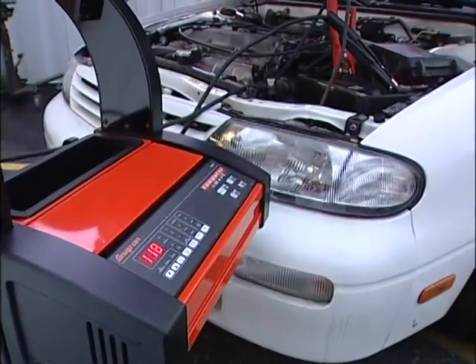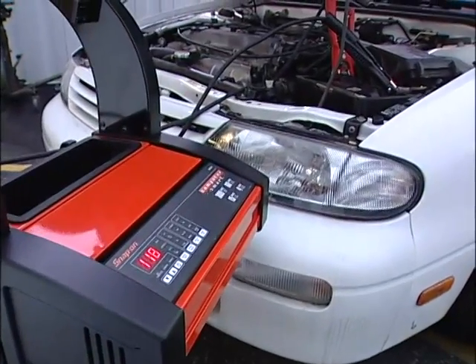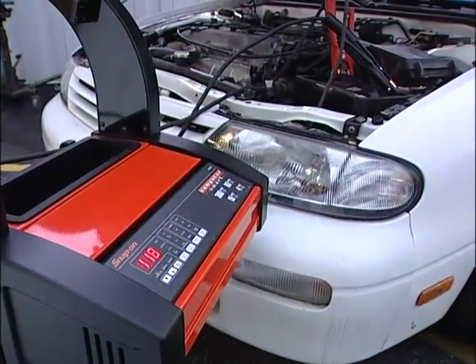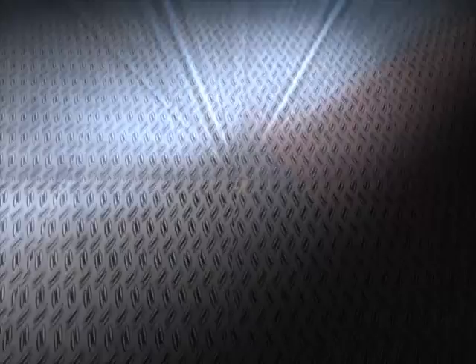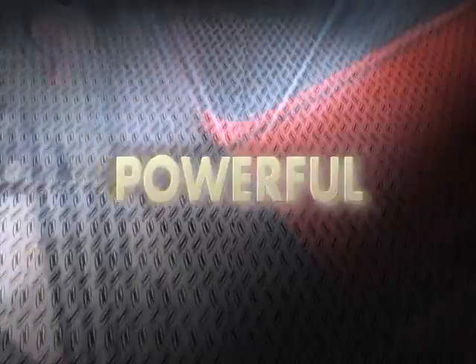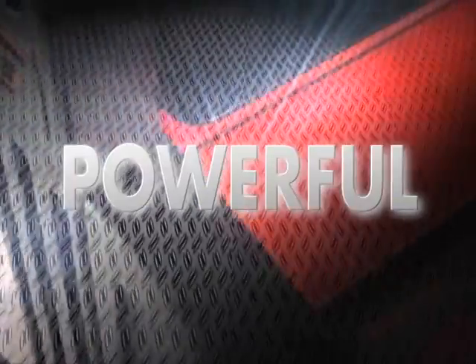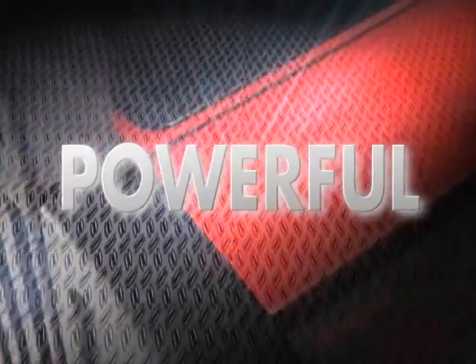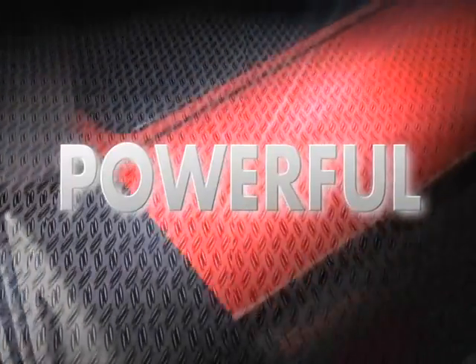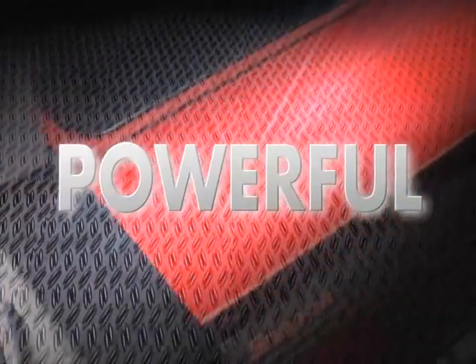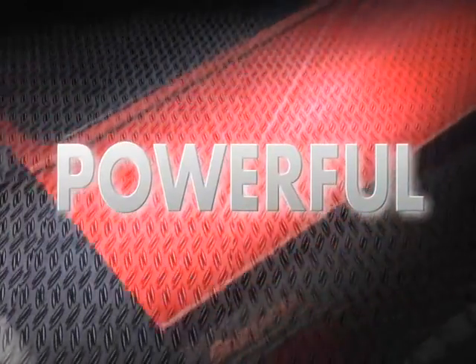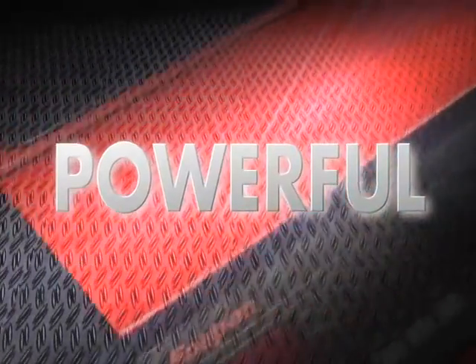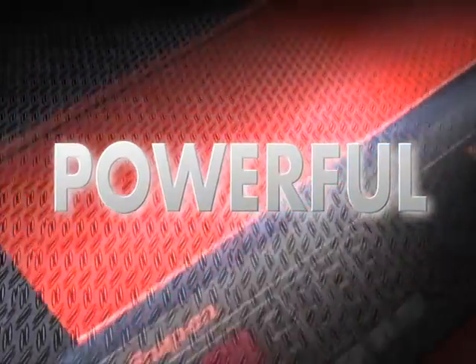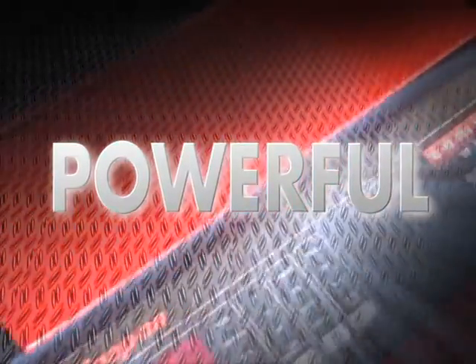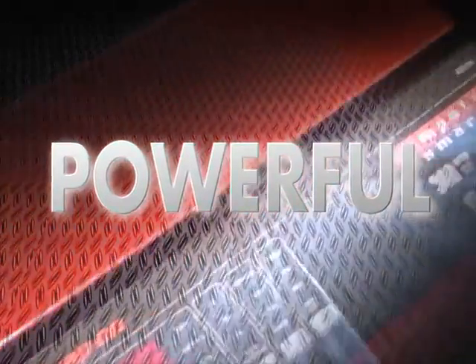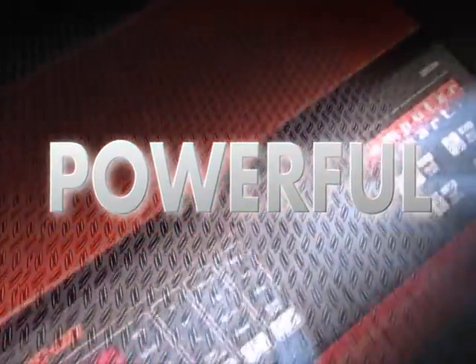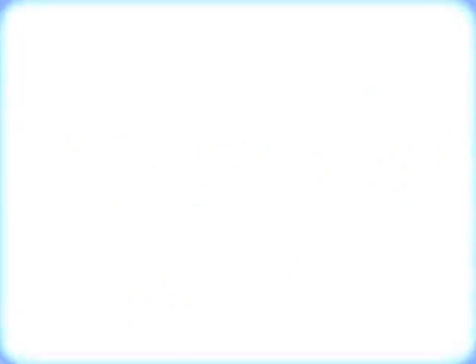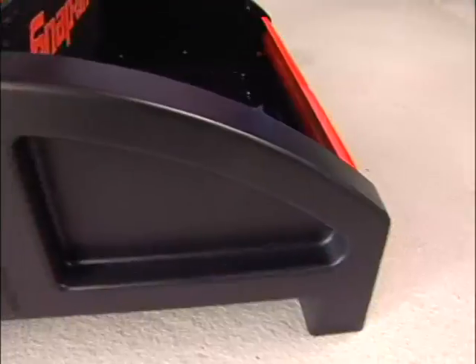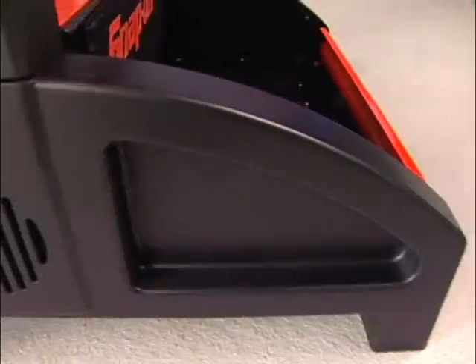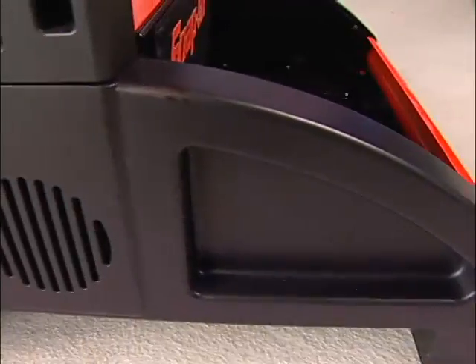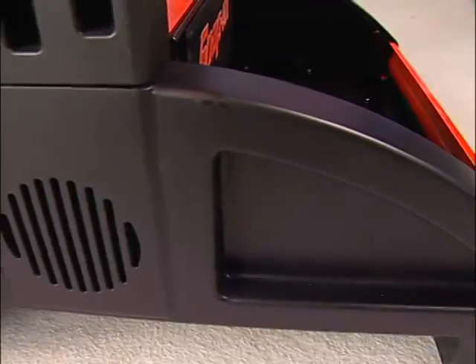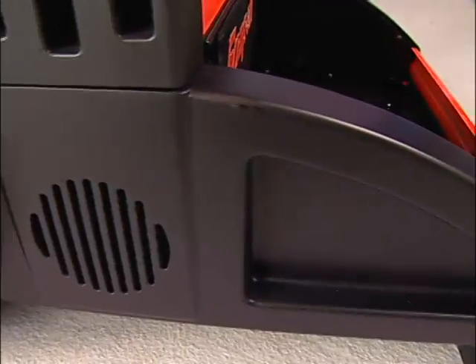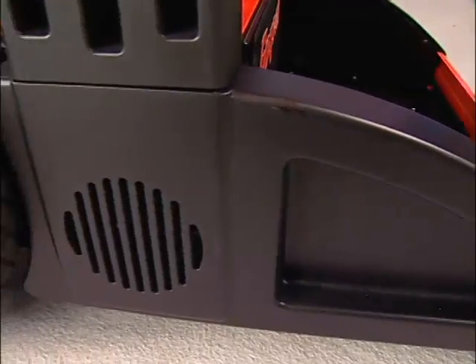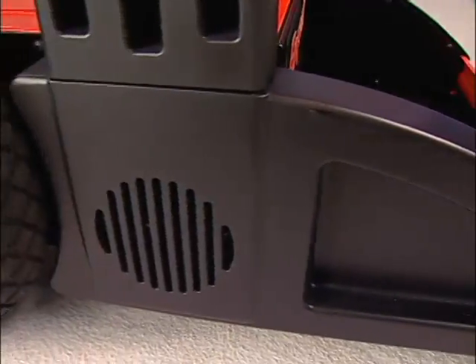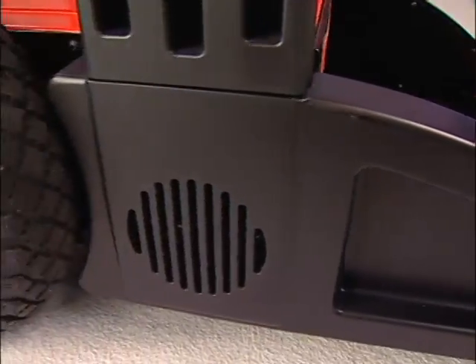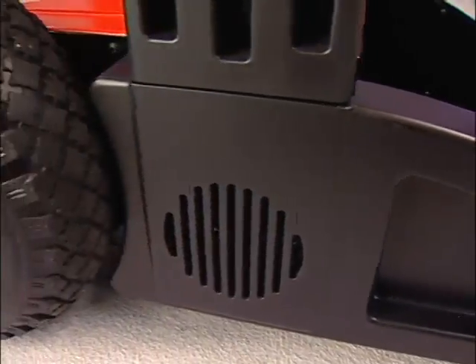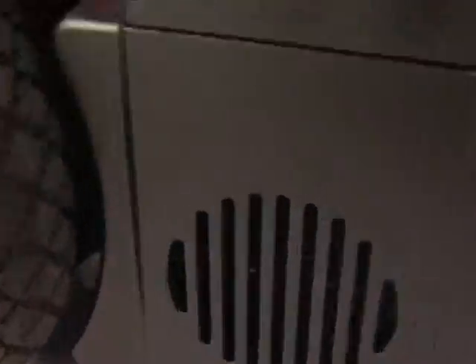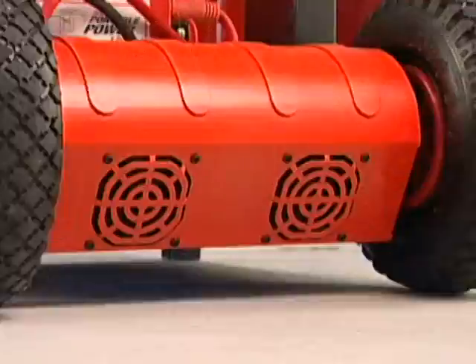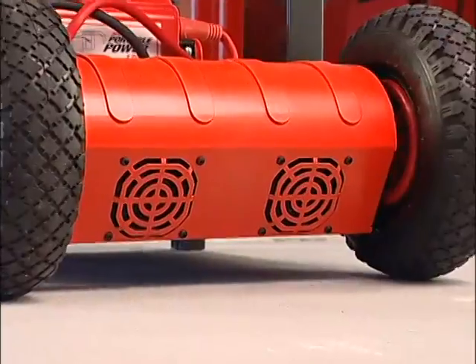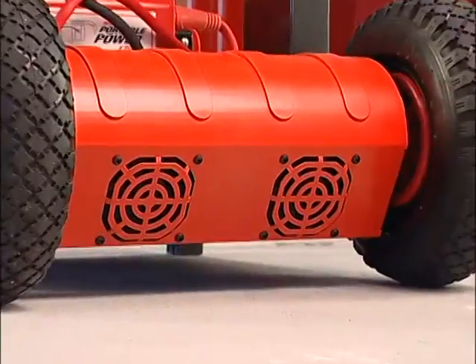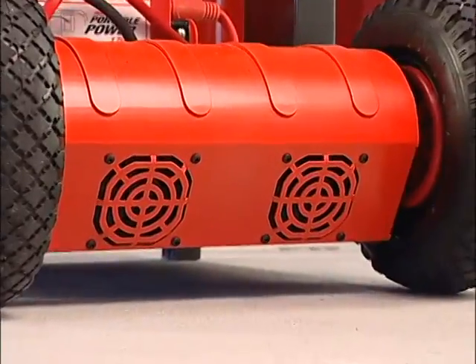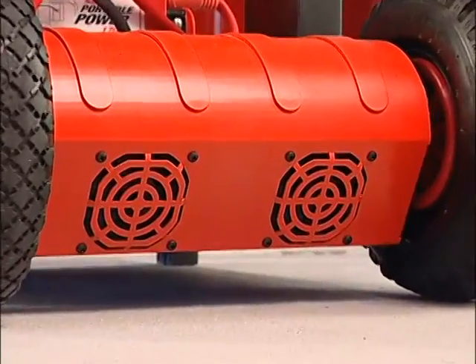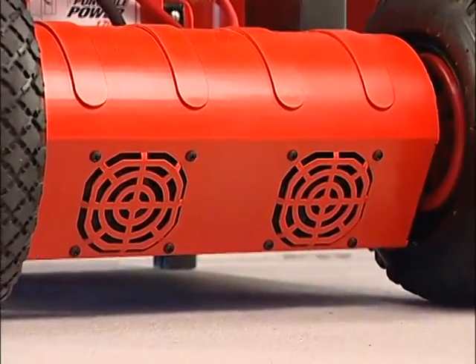Plus, you have a powerful 300-amp engine start mode, driven by the heavy-duty linear transformer with dual cooling fans.